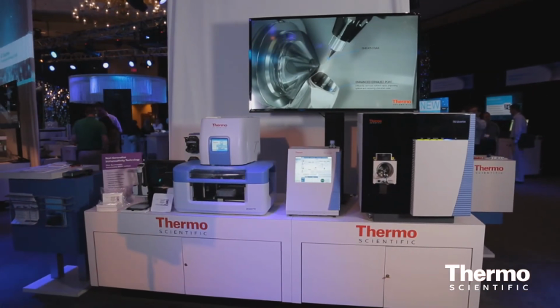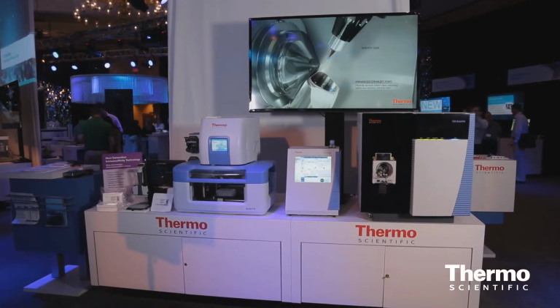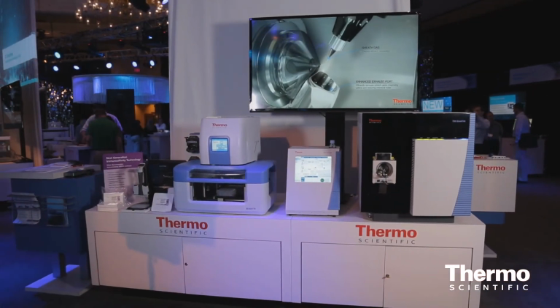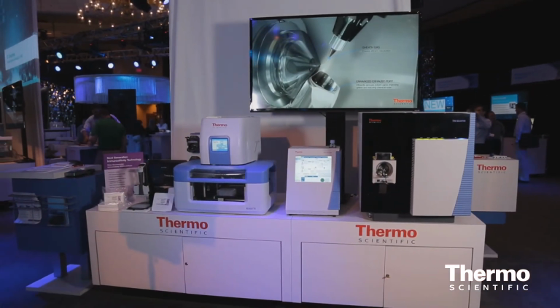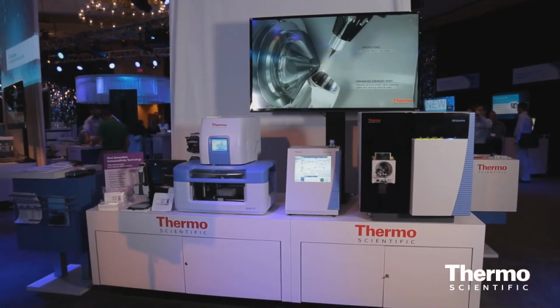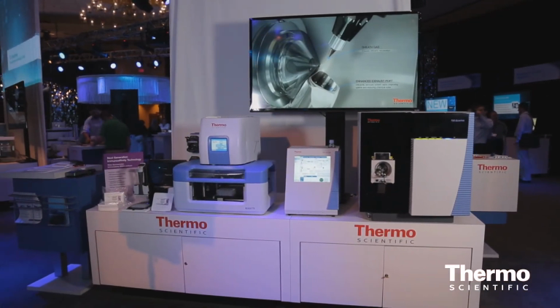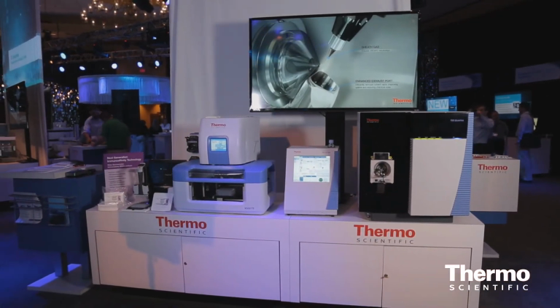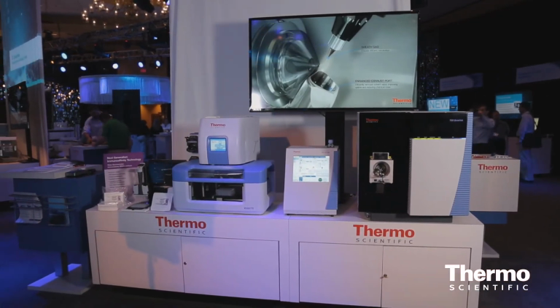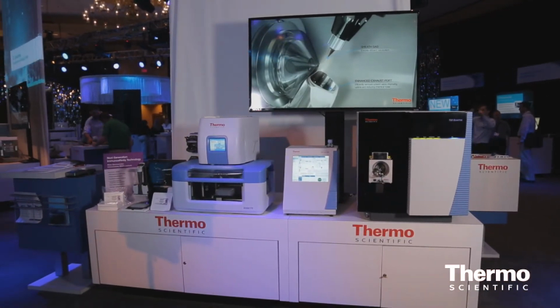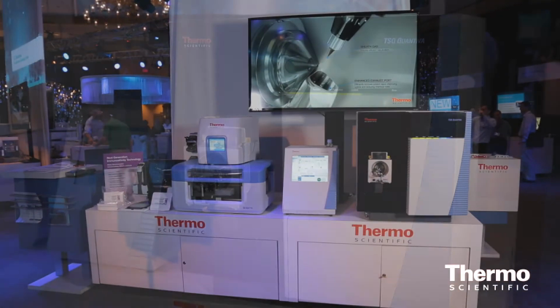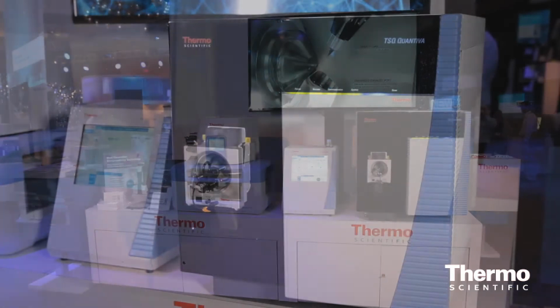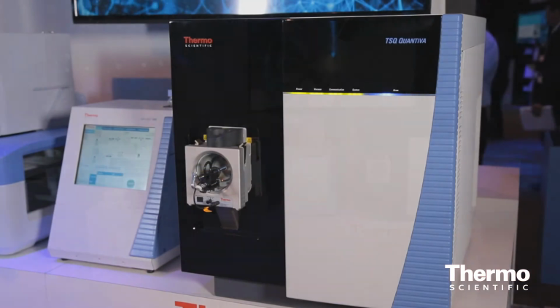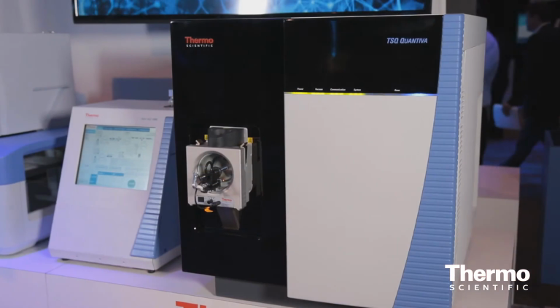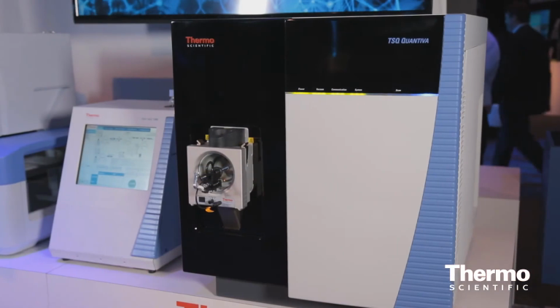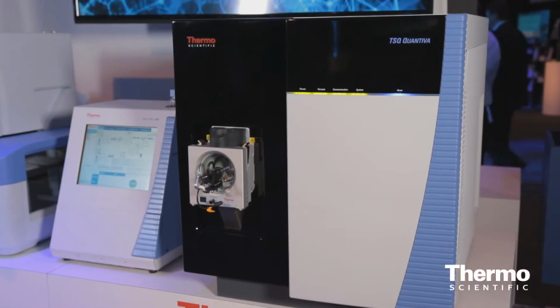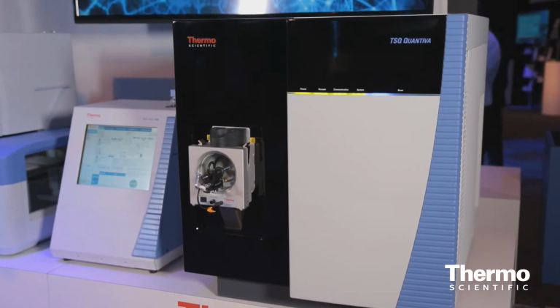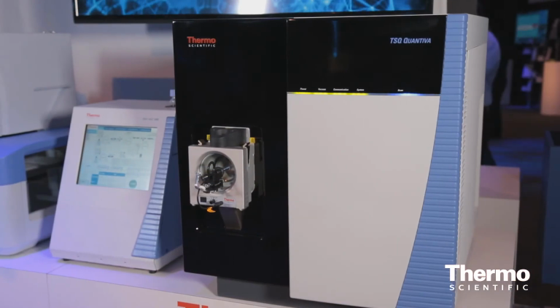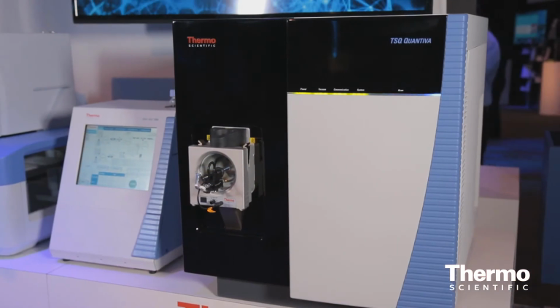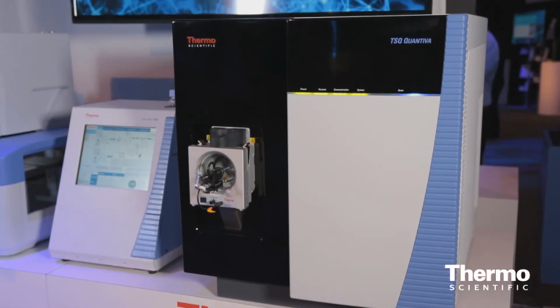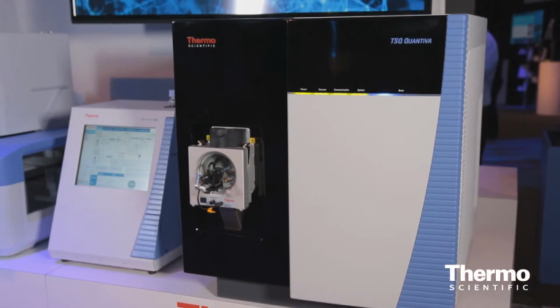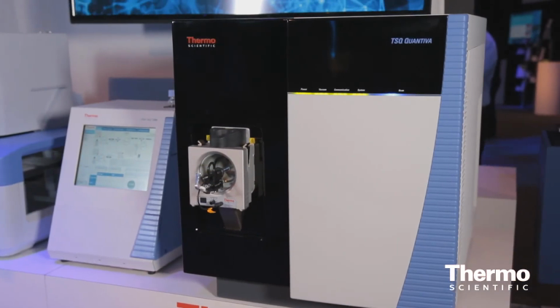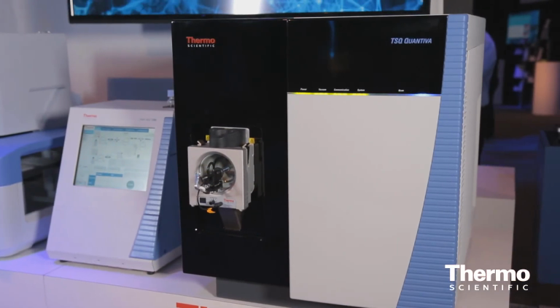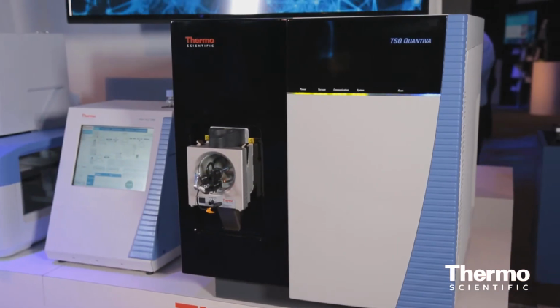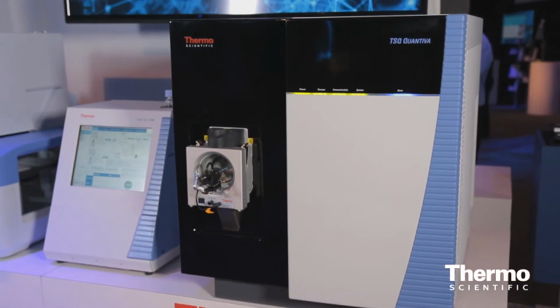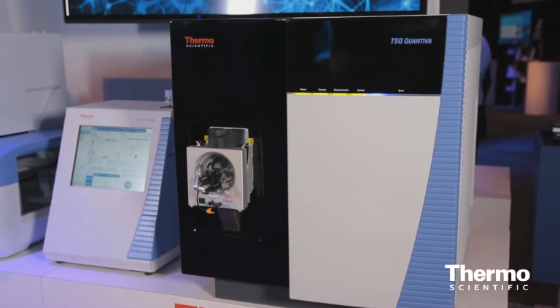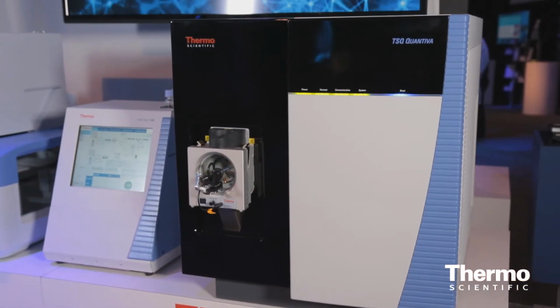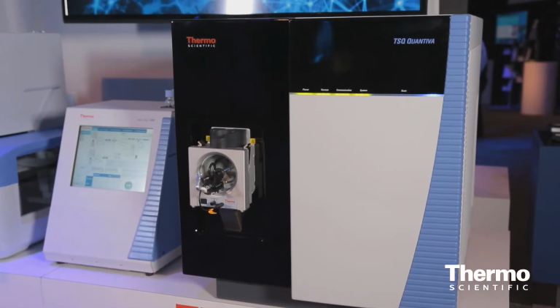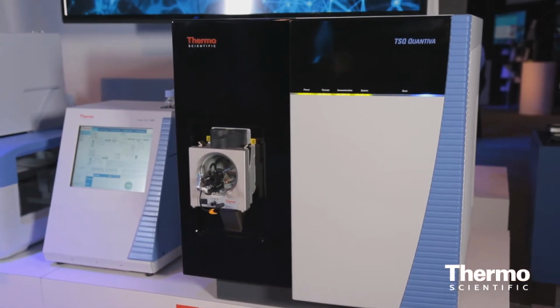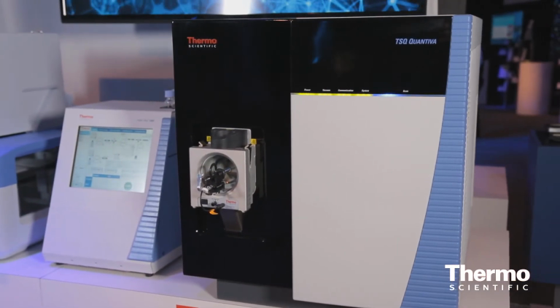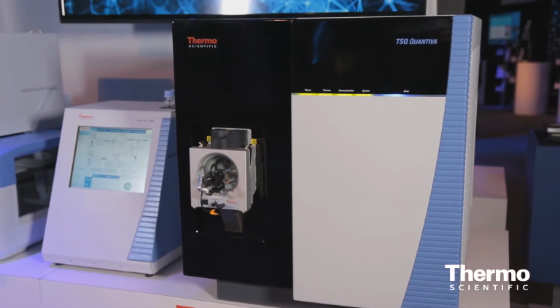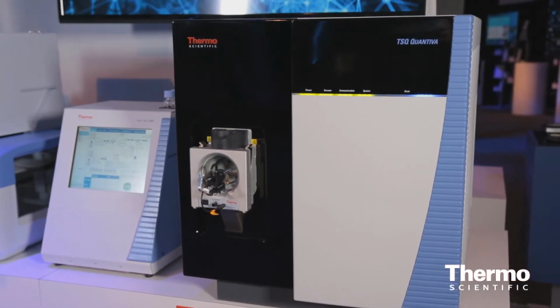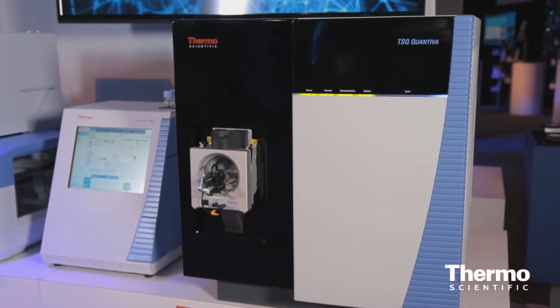The way we attained this sensitivity was by applying what we call our AIM technology.